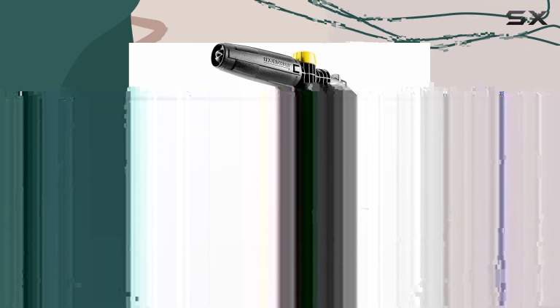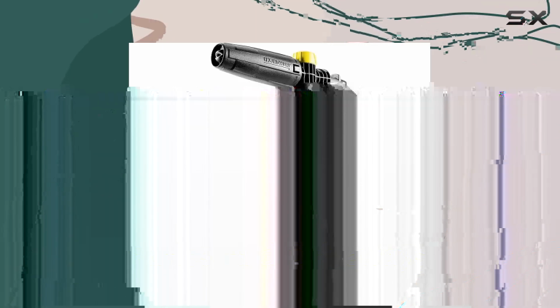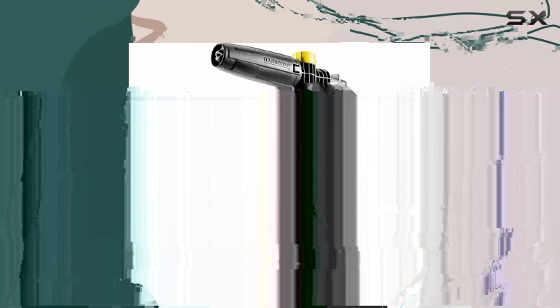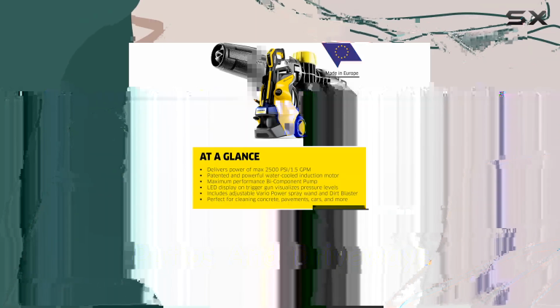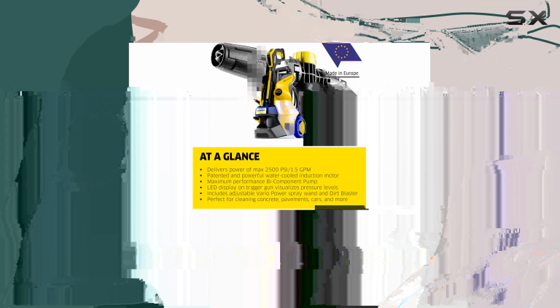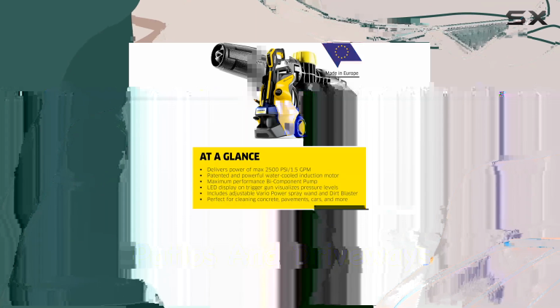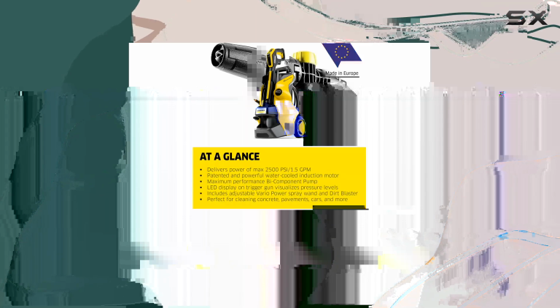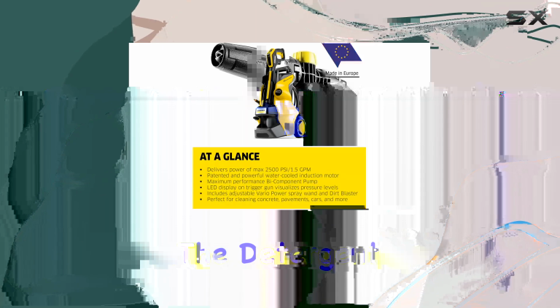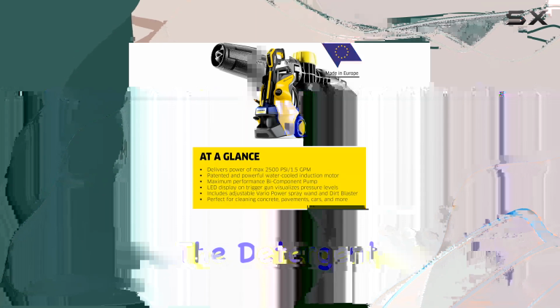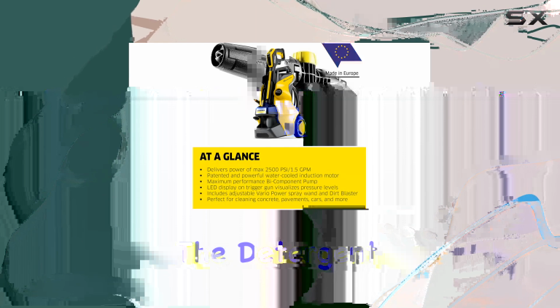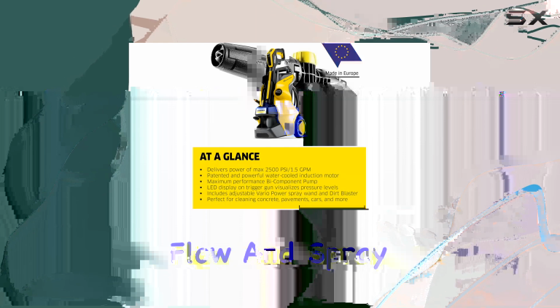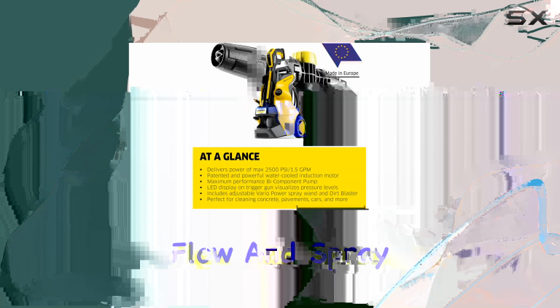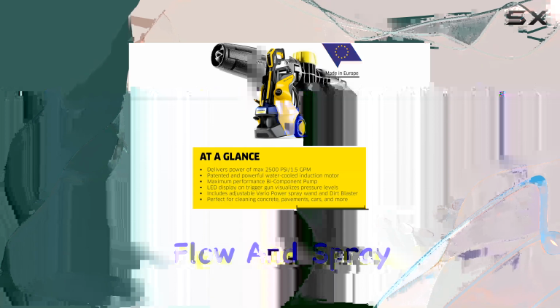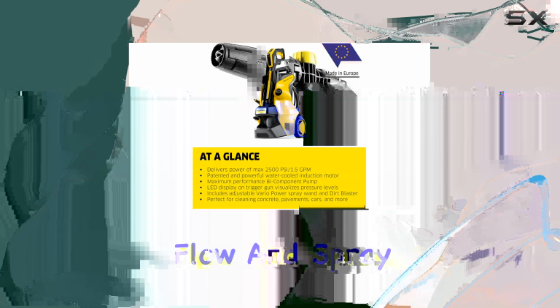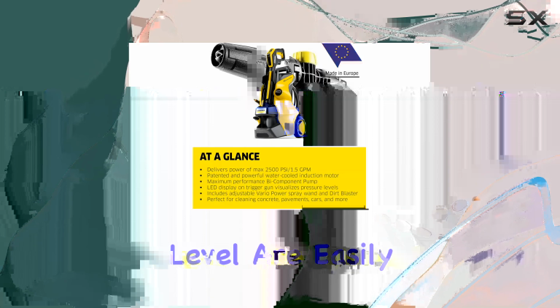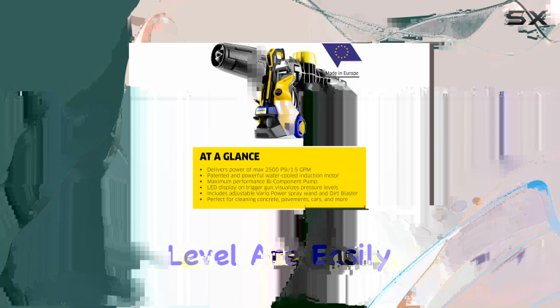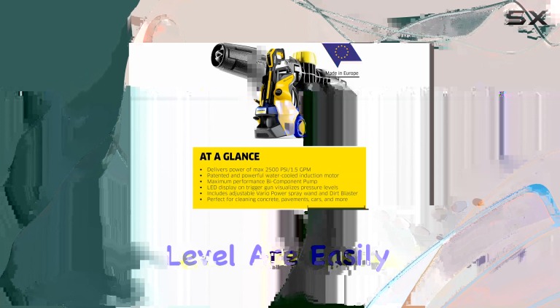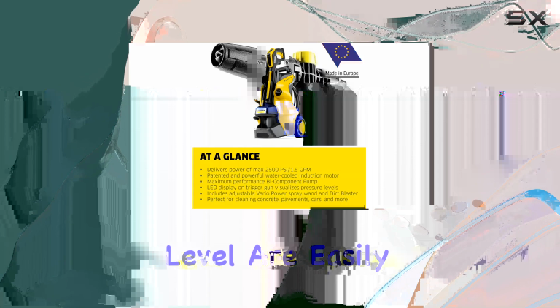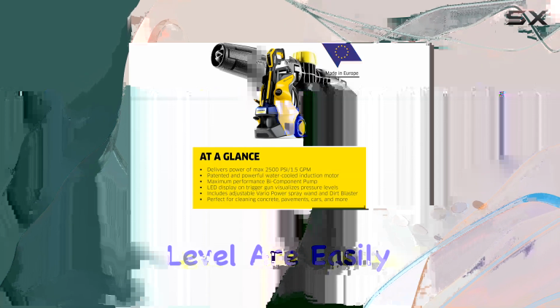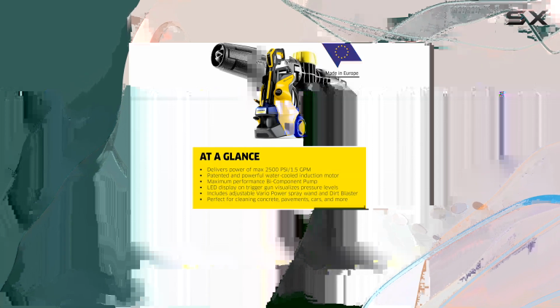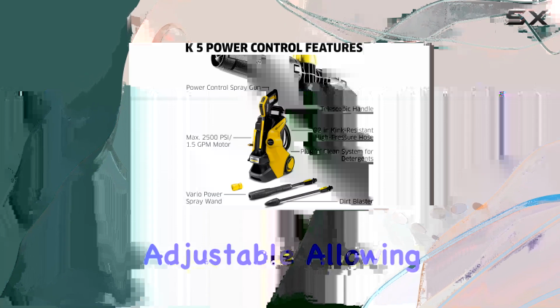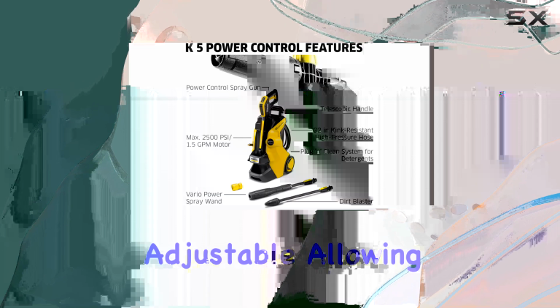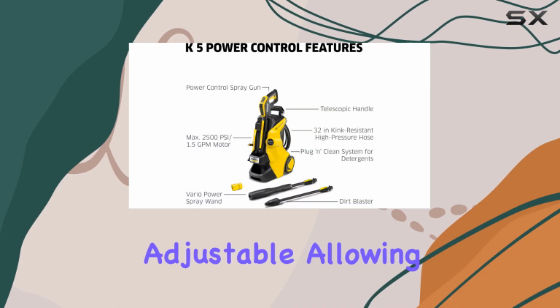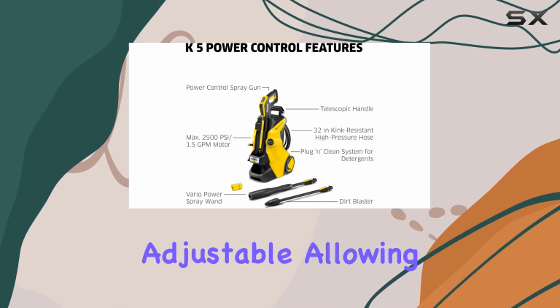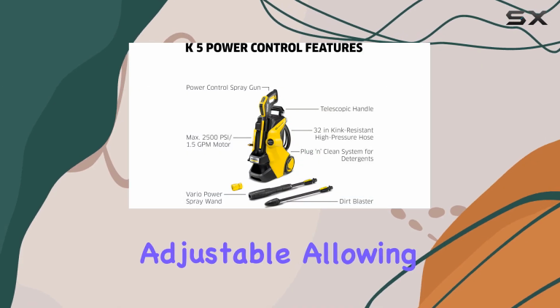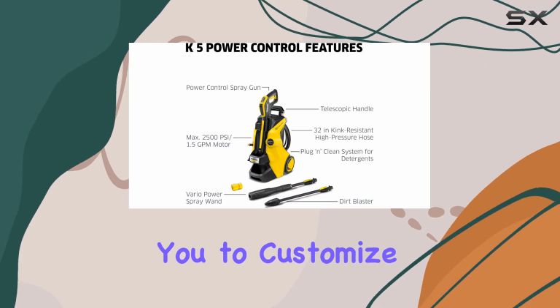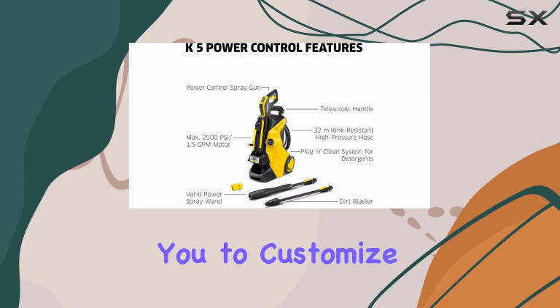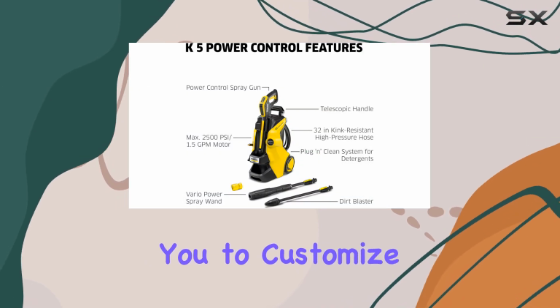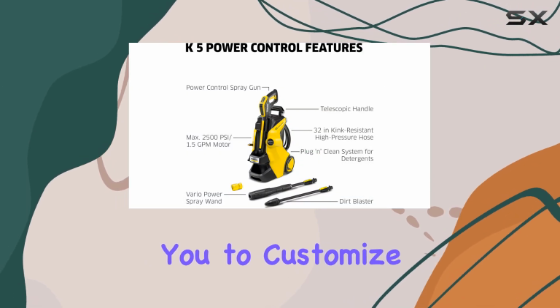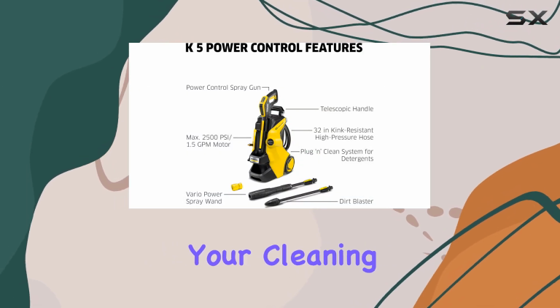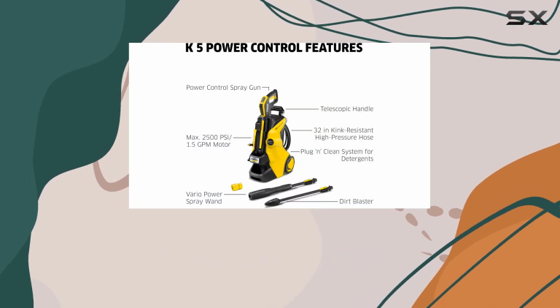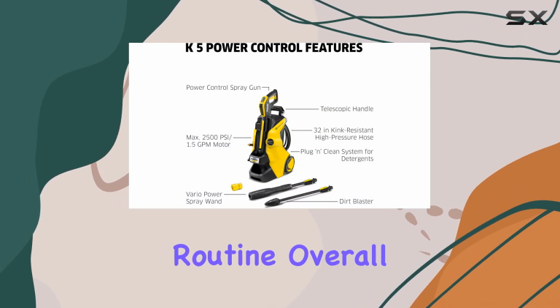Ideal for patios and driveways, the detergent flow and spray level are easily adjustable, allowing you to customize your cleaning routine.